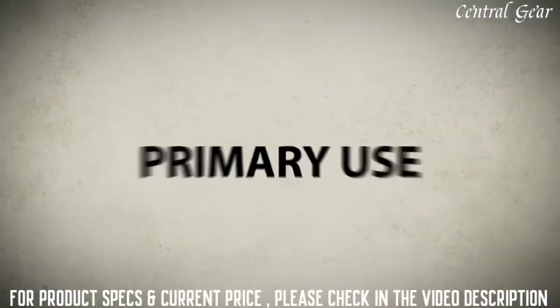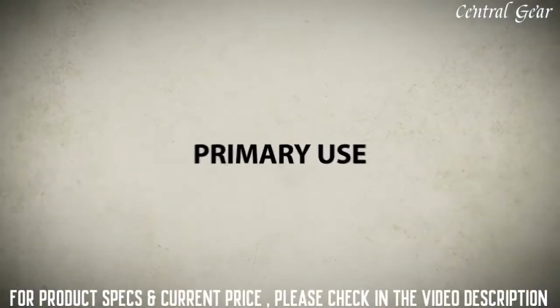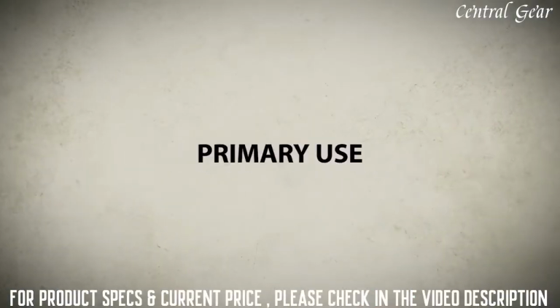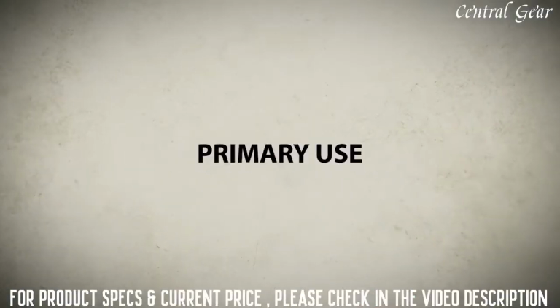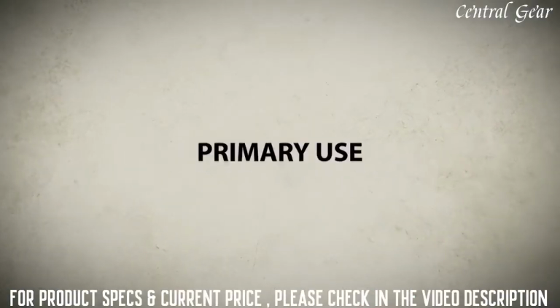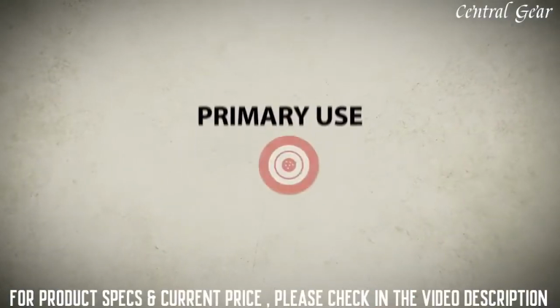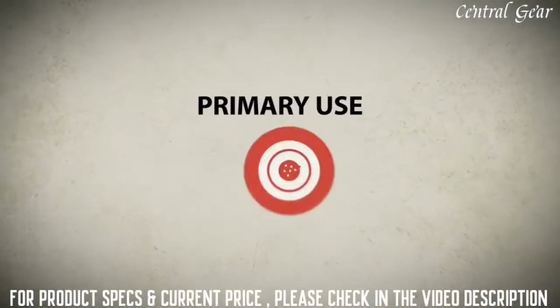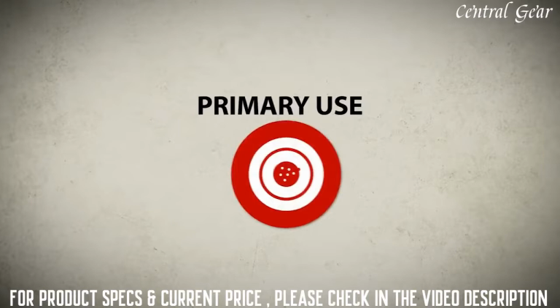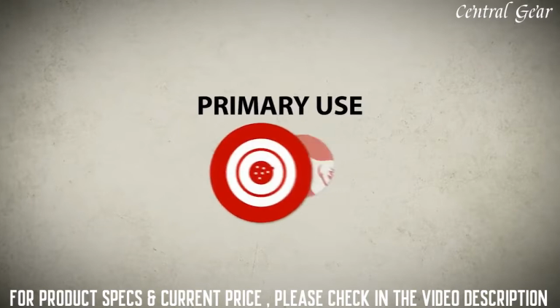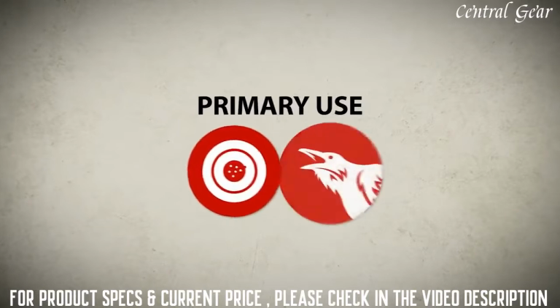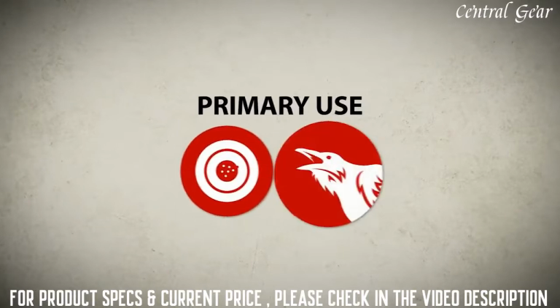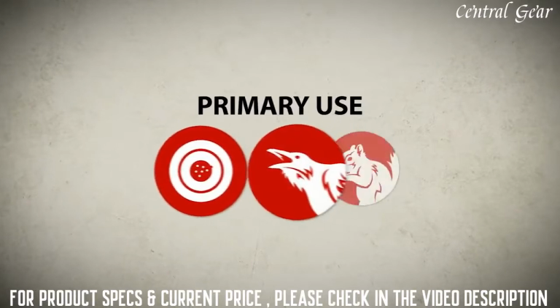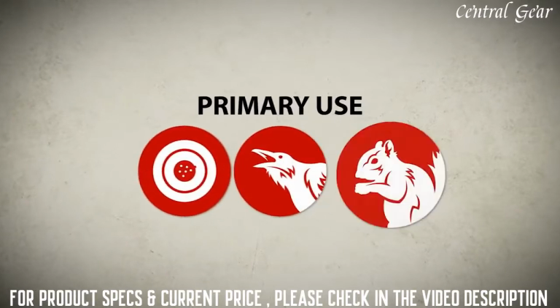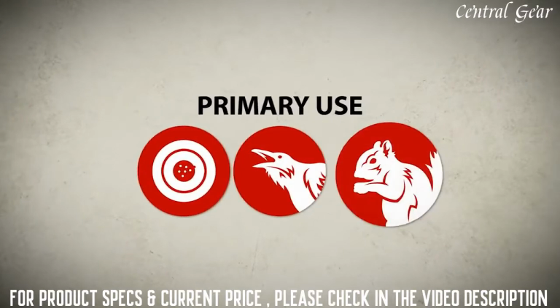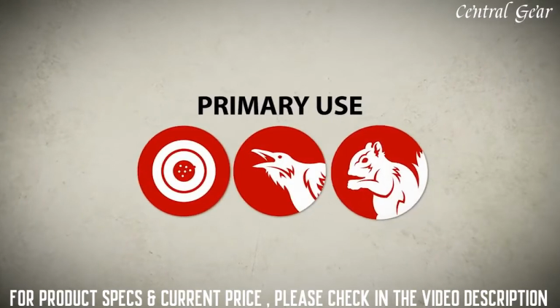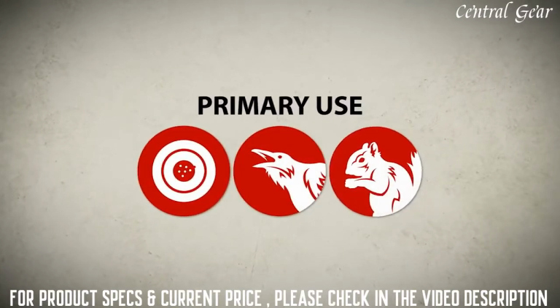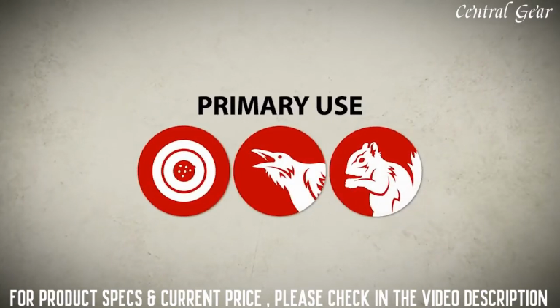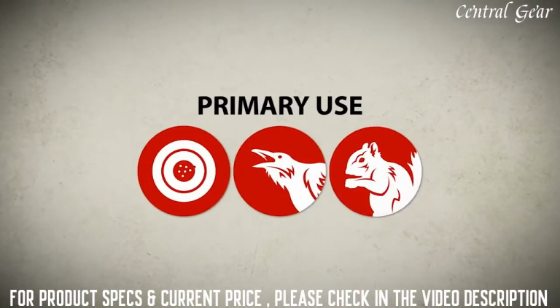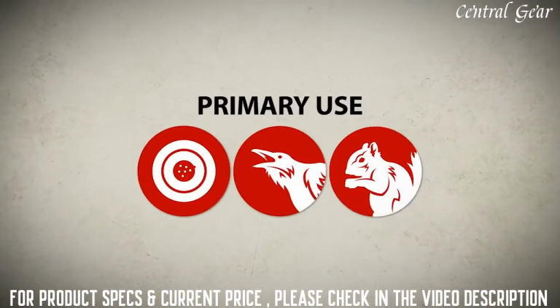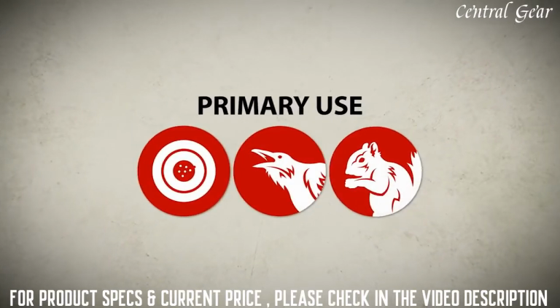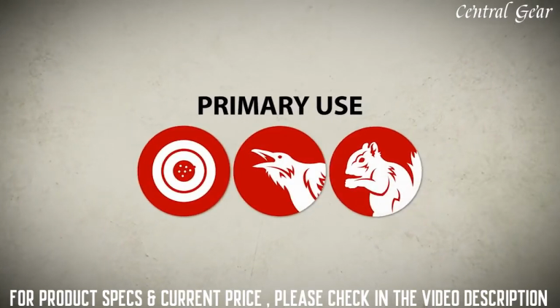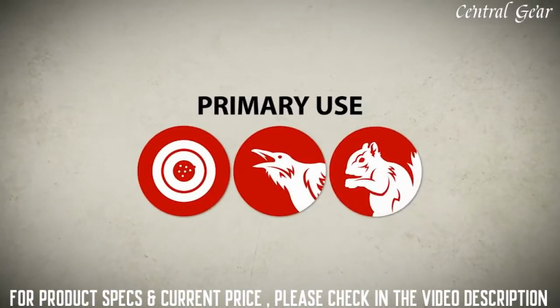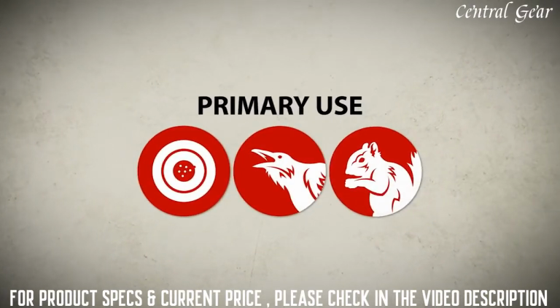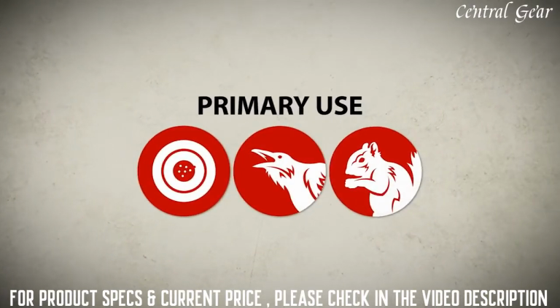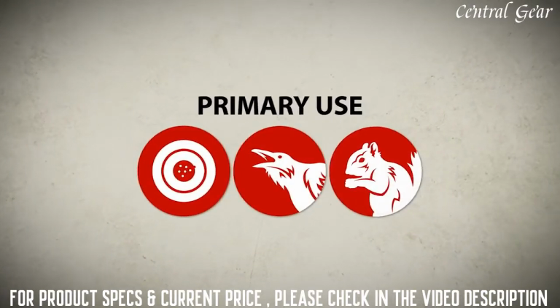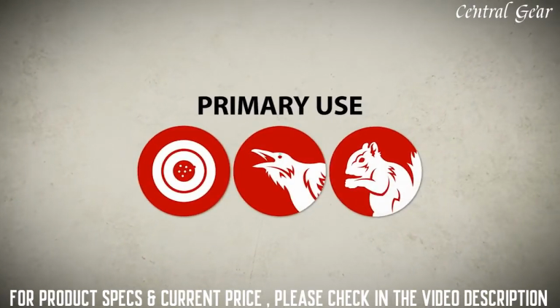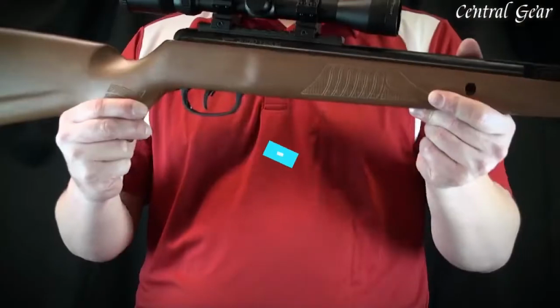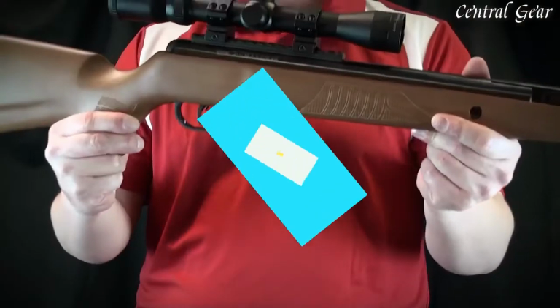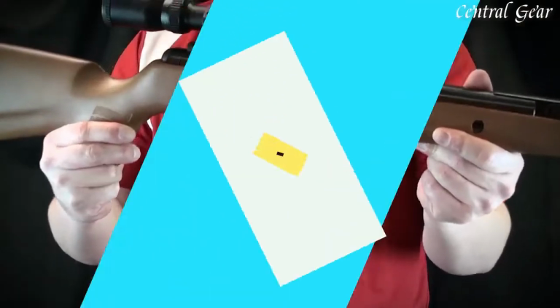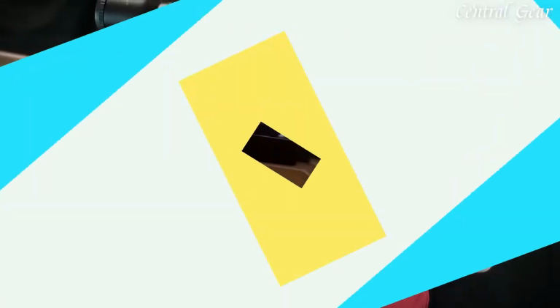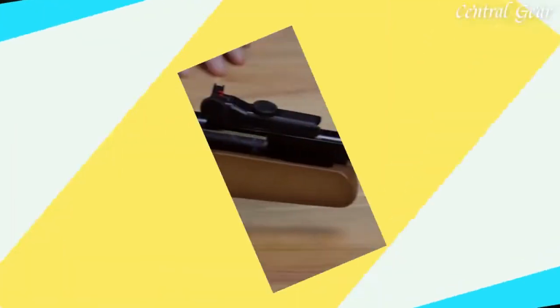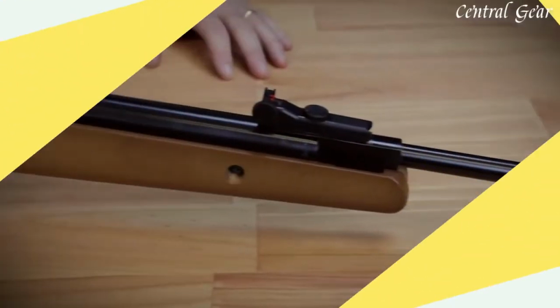It's great for backyard target shooting, pest control, and small game hunting. Take it outside.